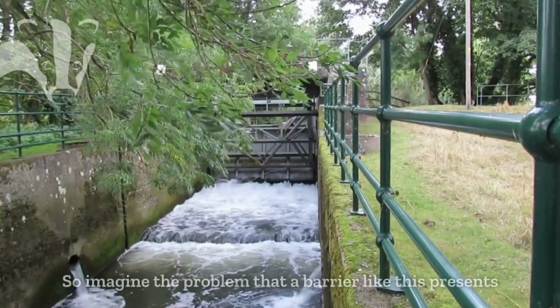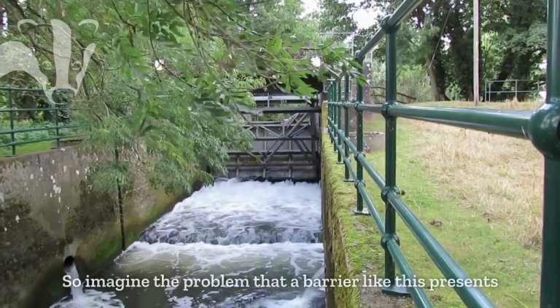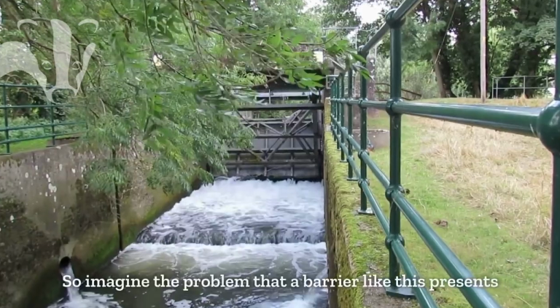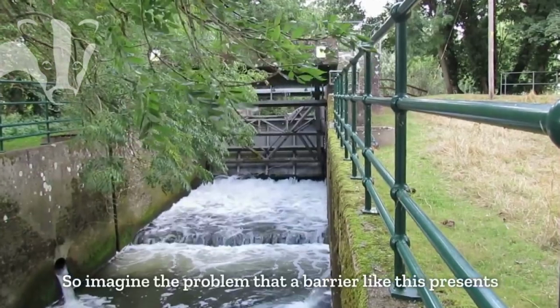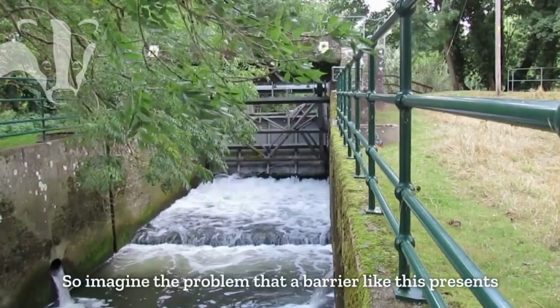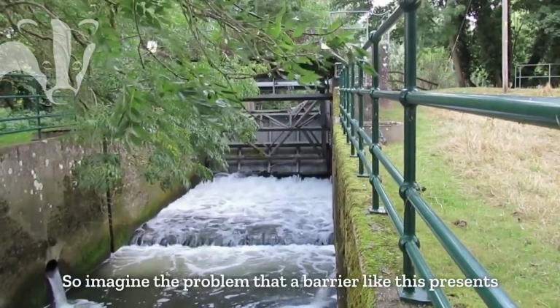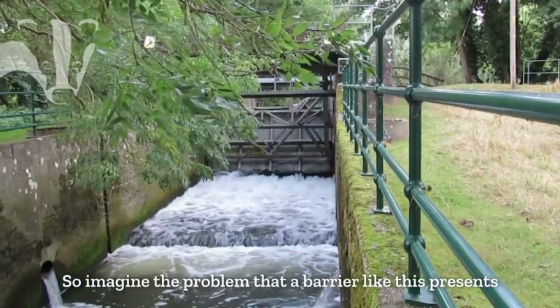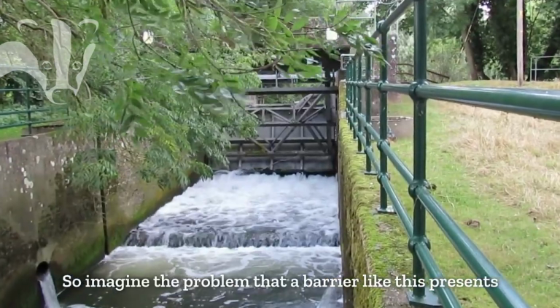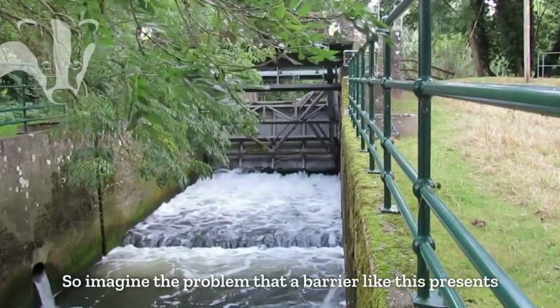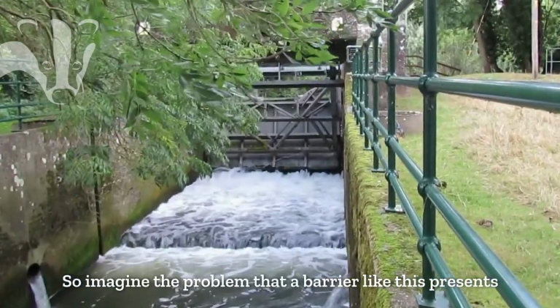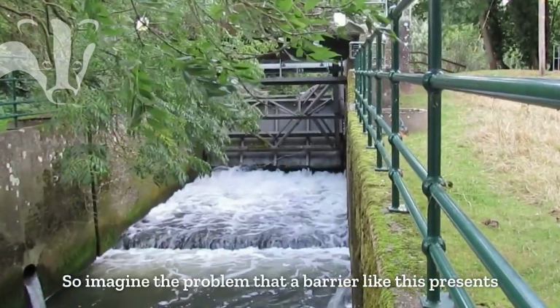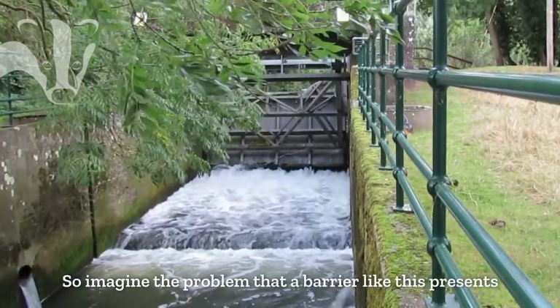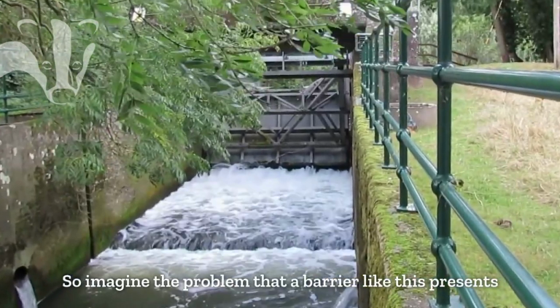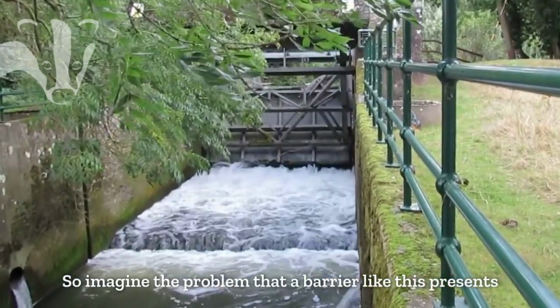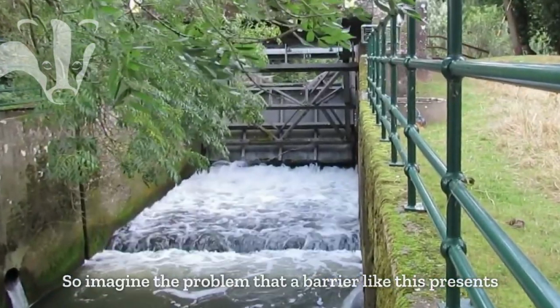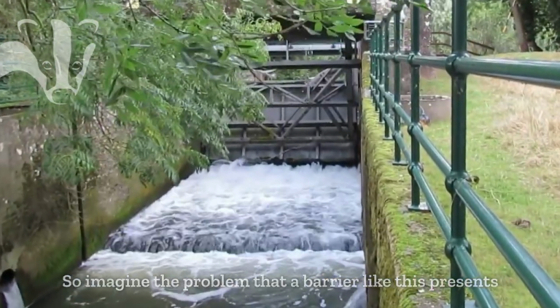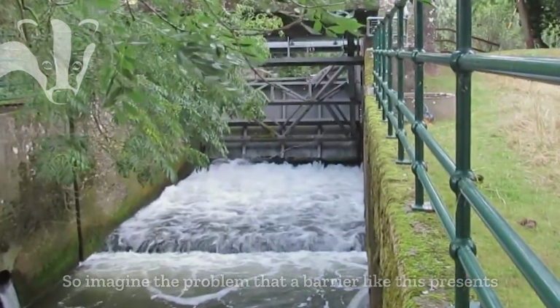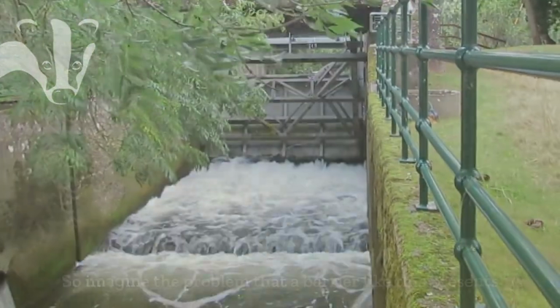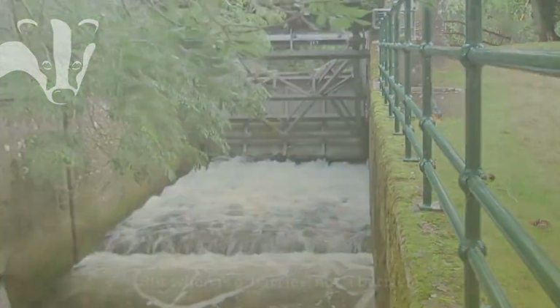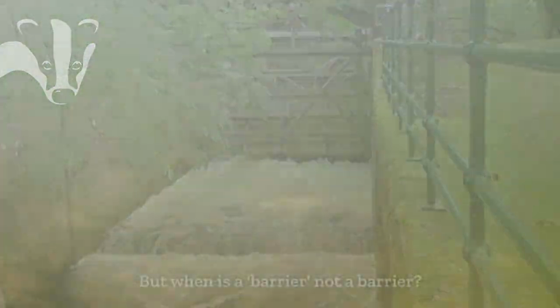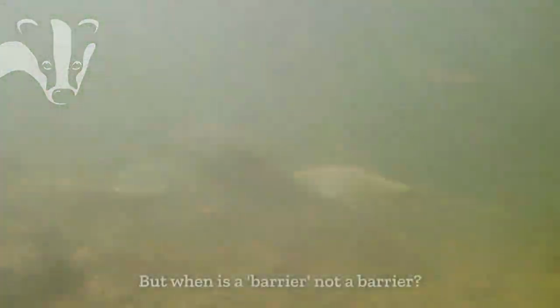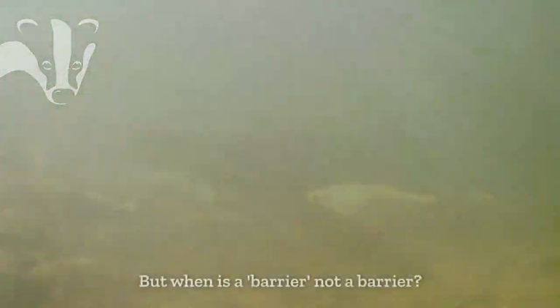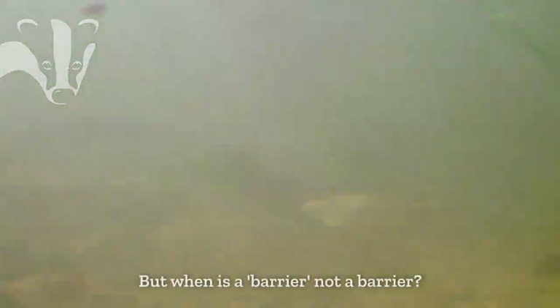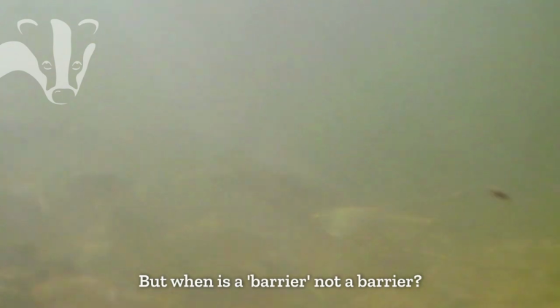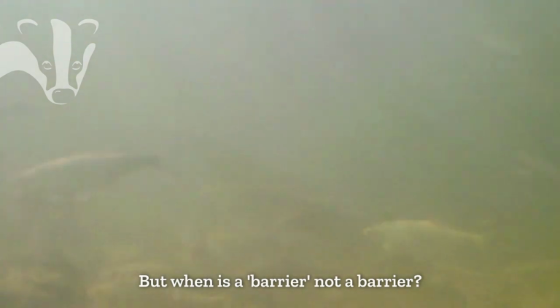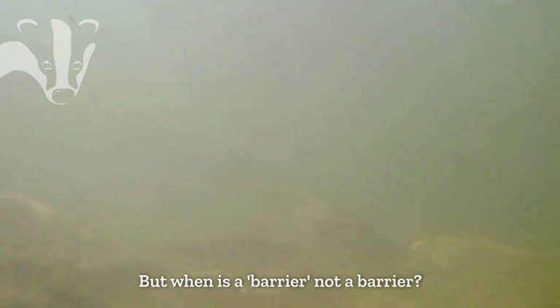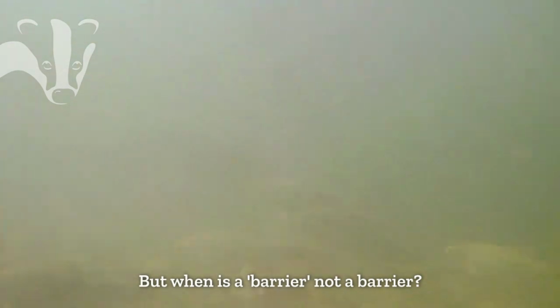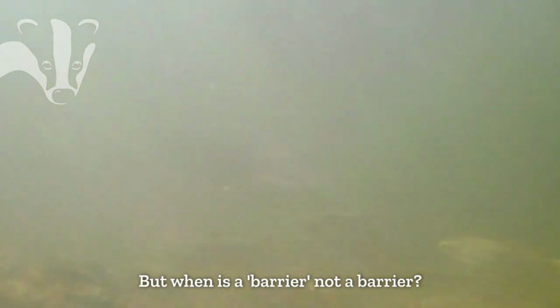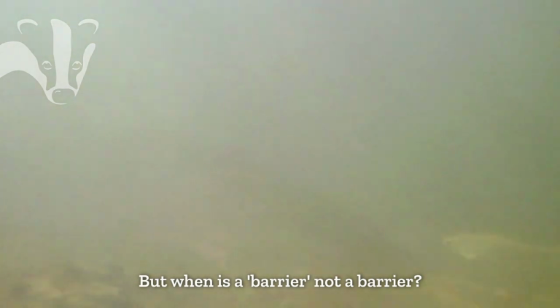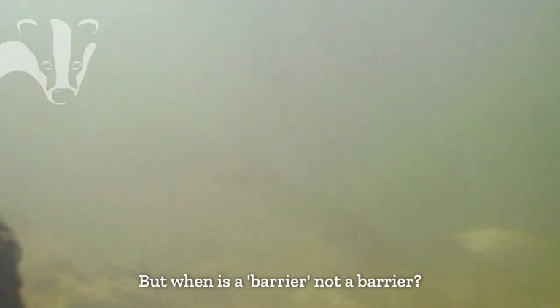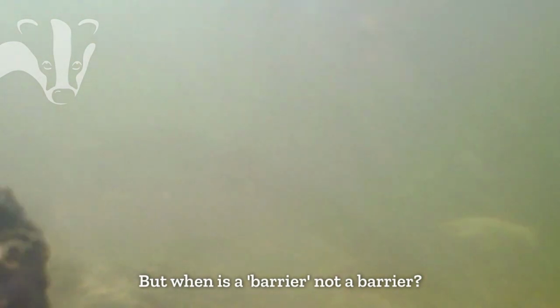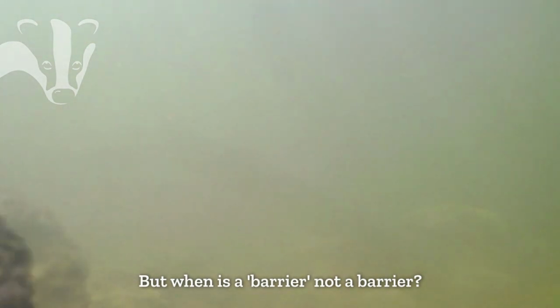So, imagine the problem that a barrier like this presents. But when is a barrier not a barrier?